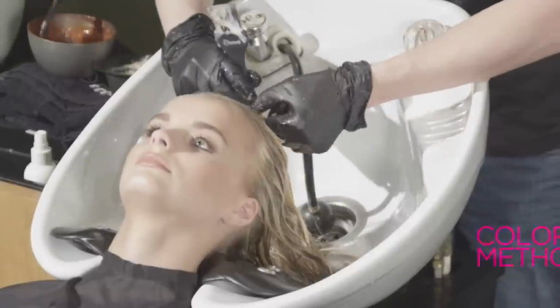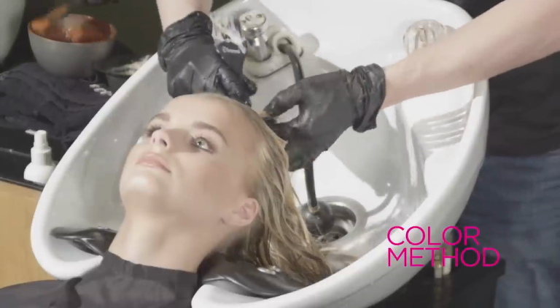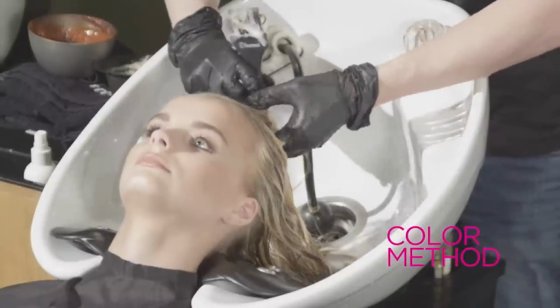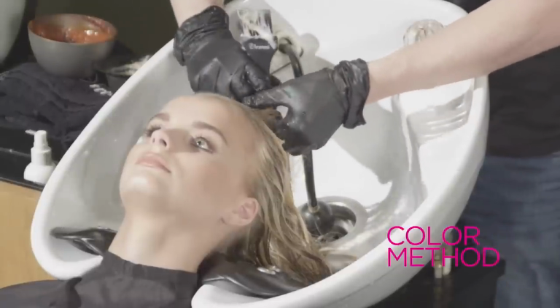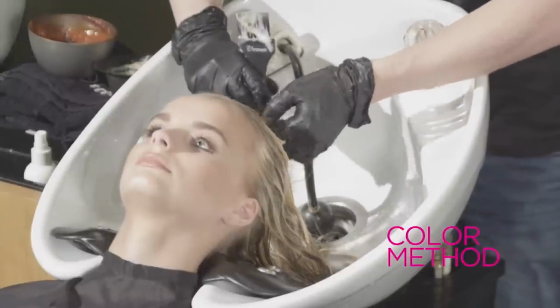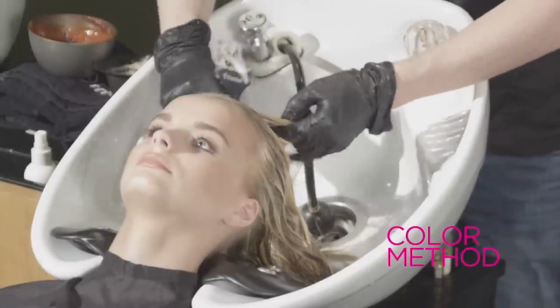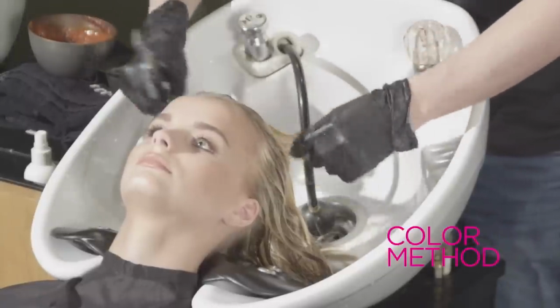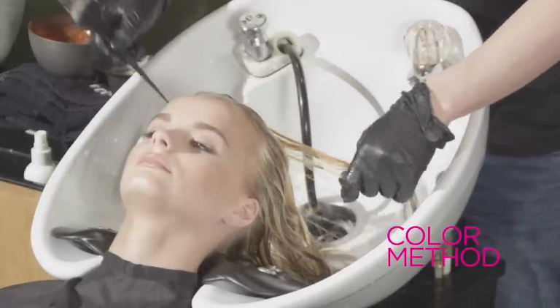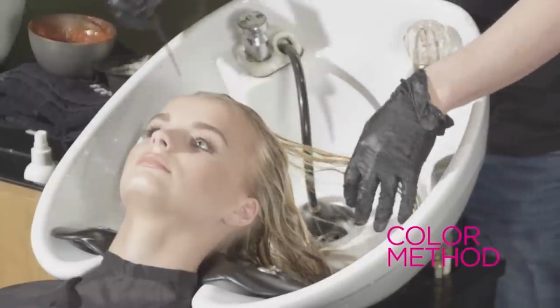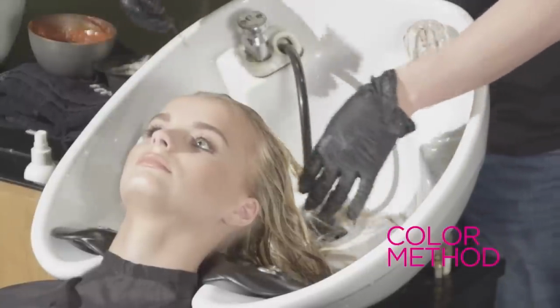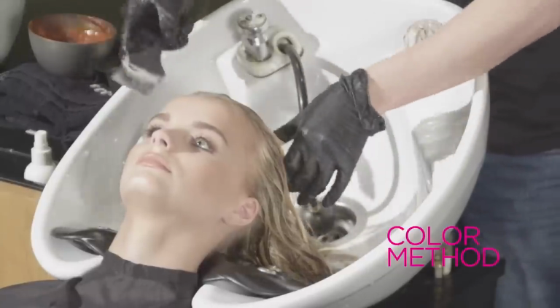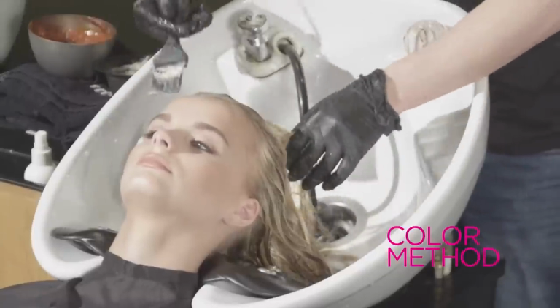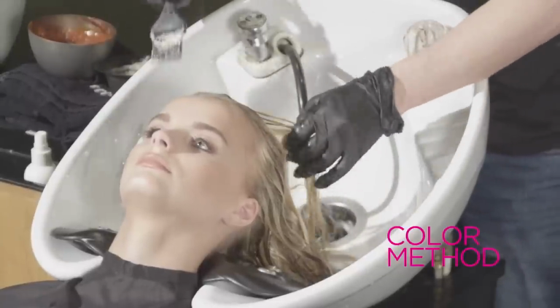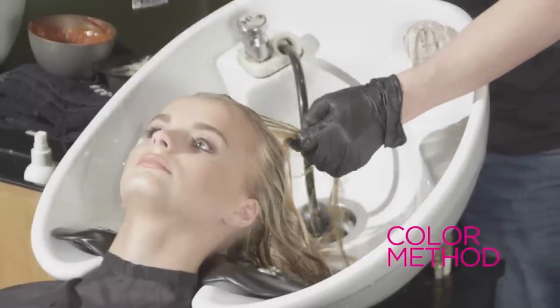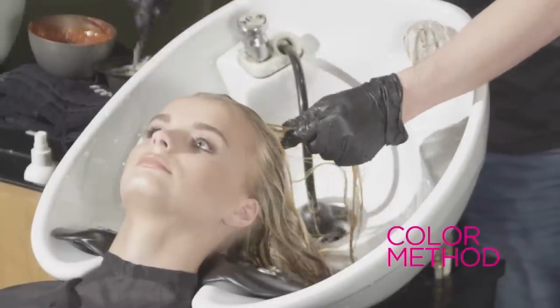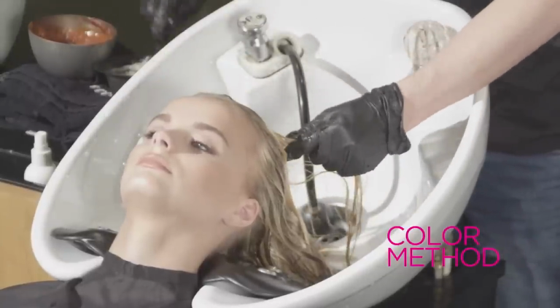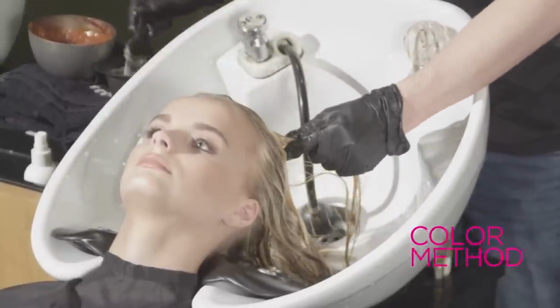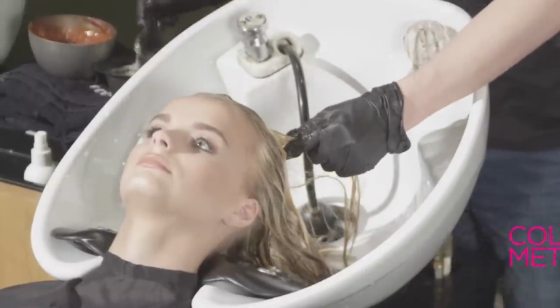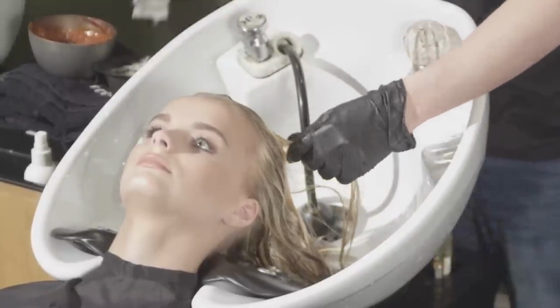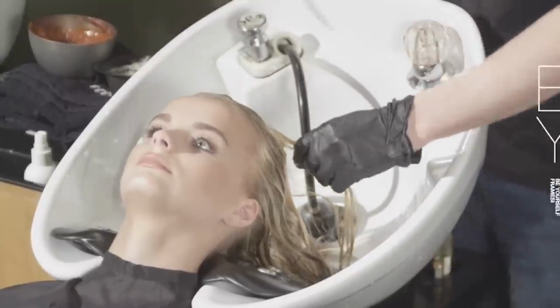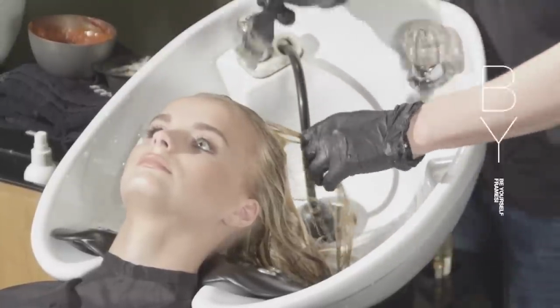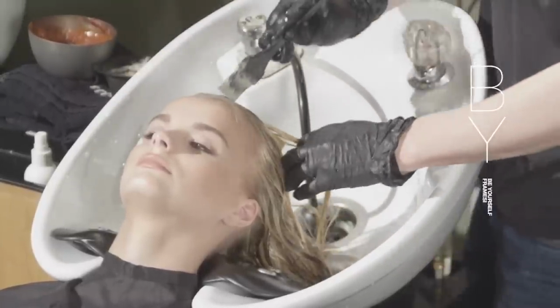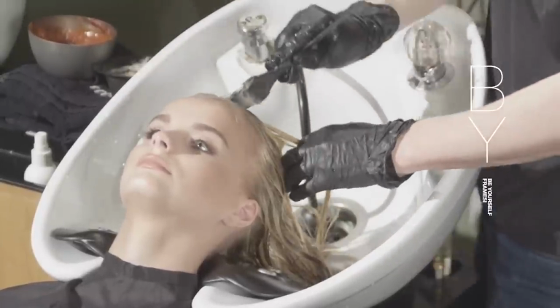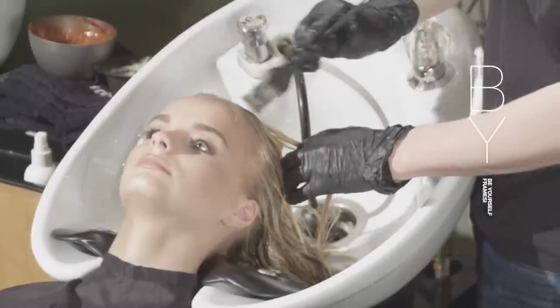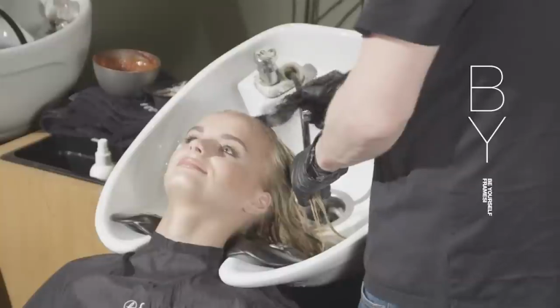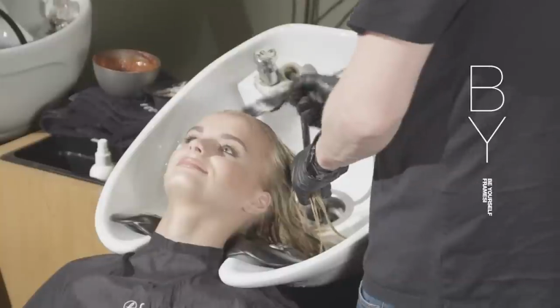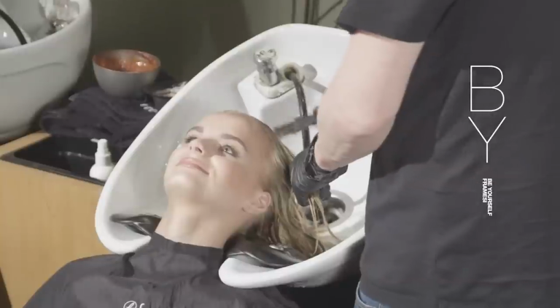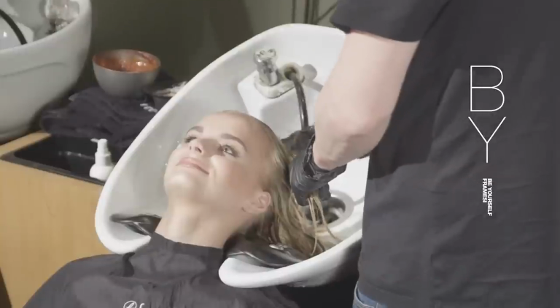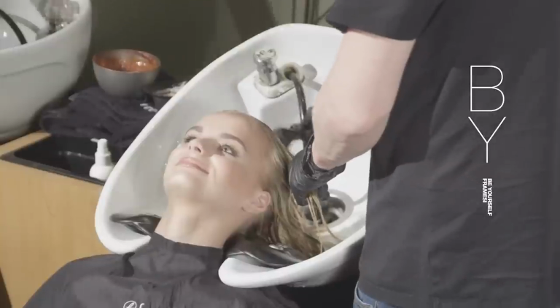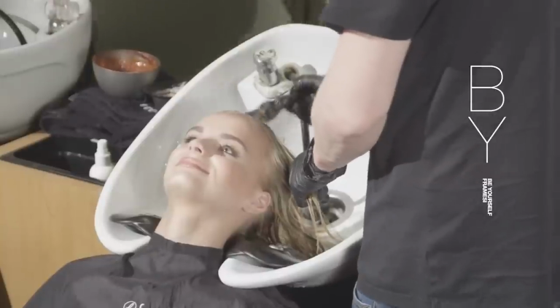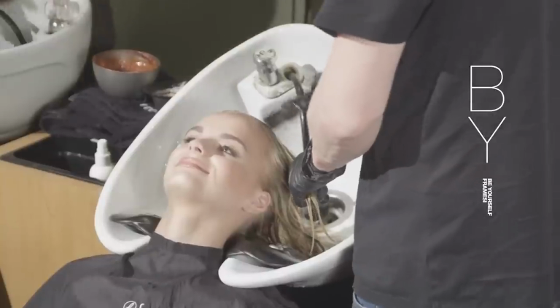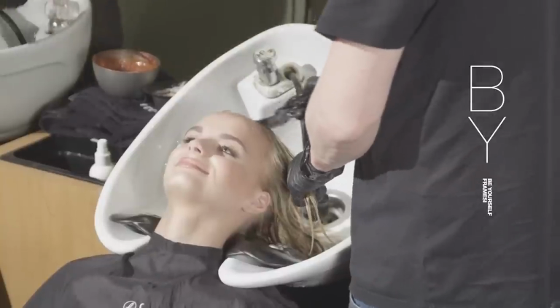Shampoo and condition using the Framici Color Method products, and then blow dry and style with your favorite finishing products.